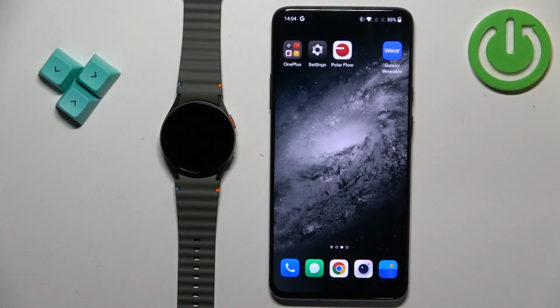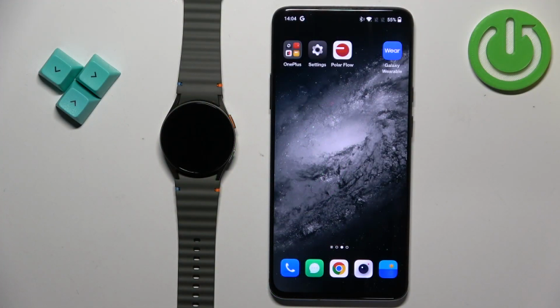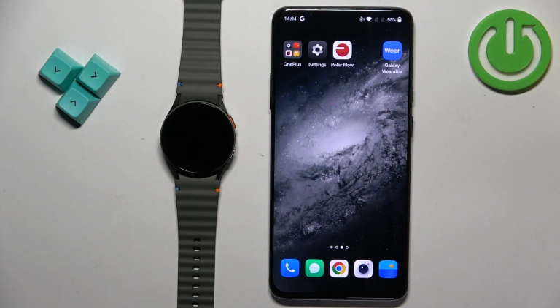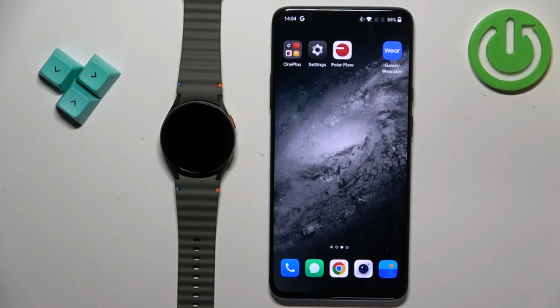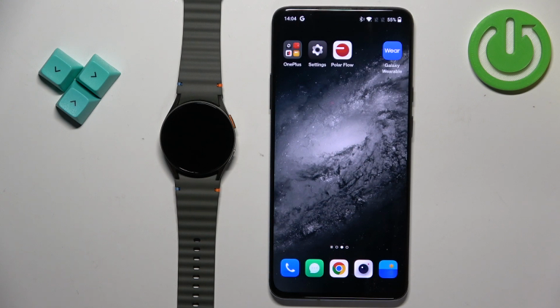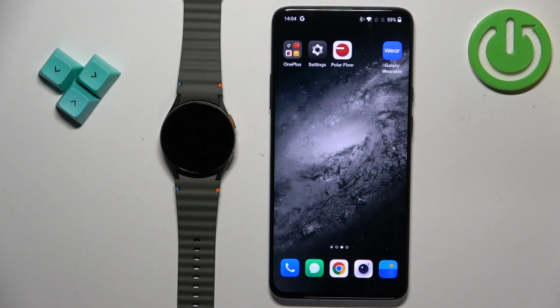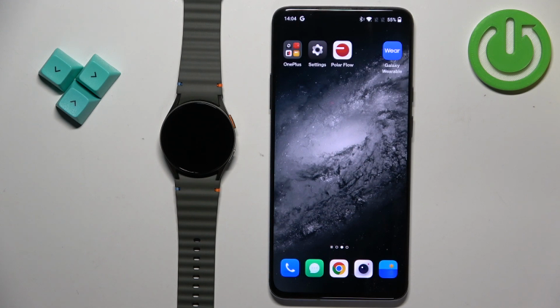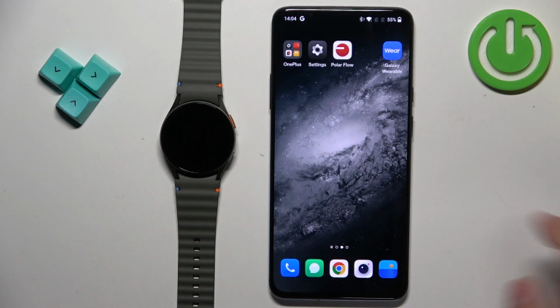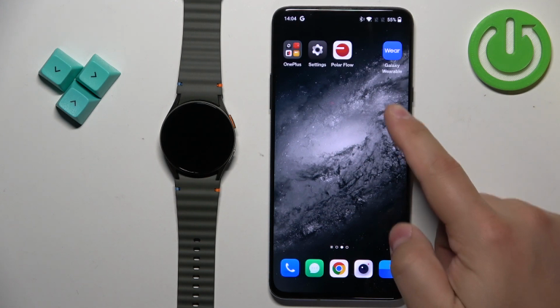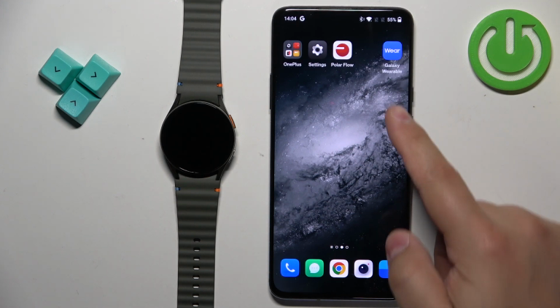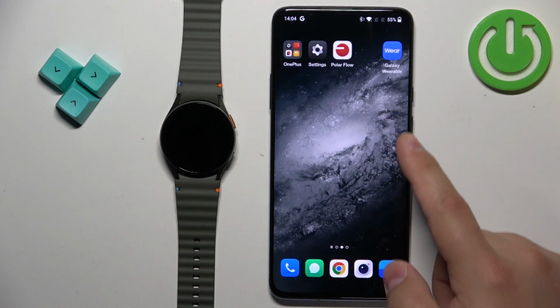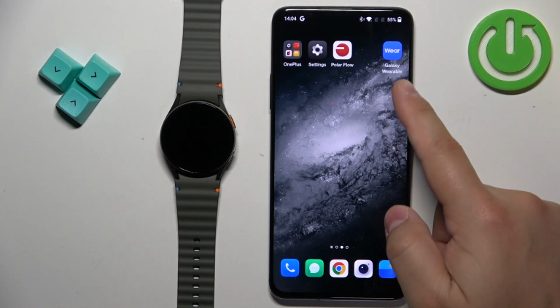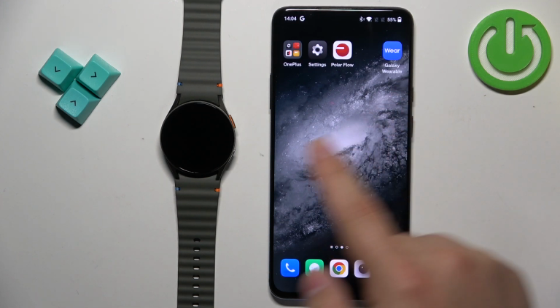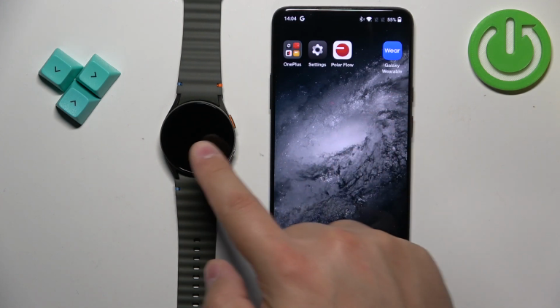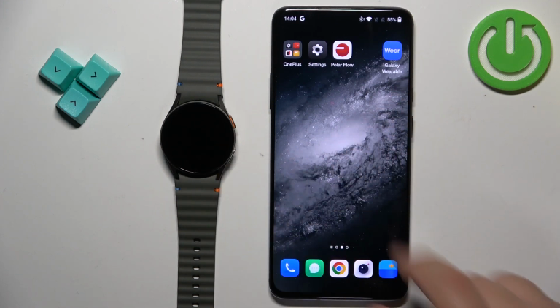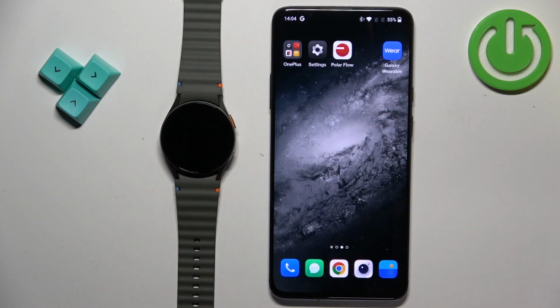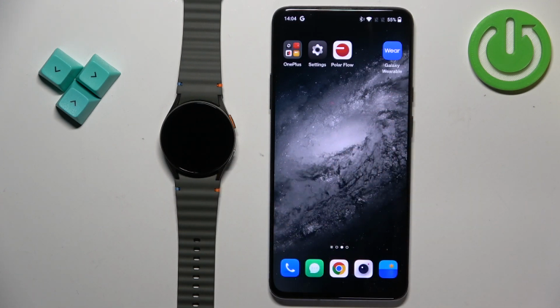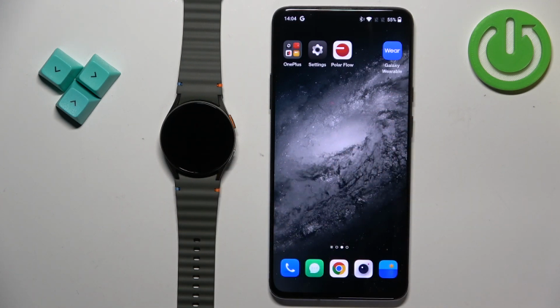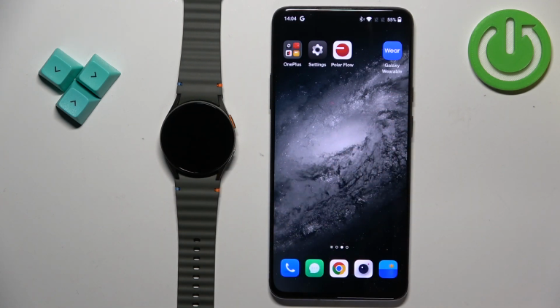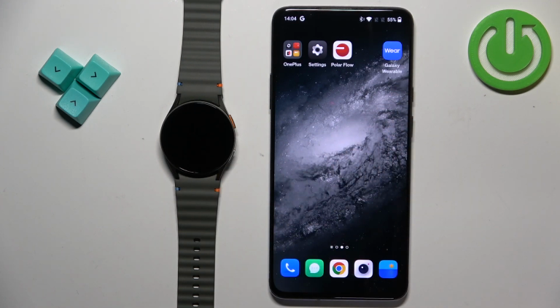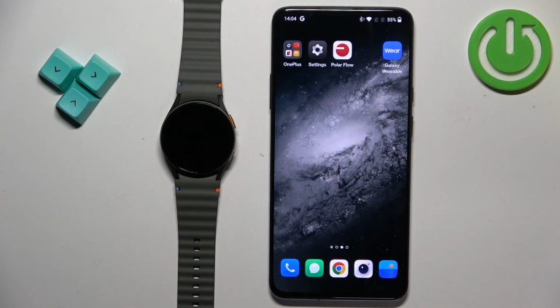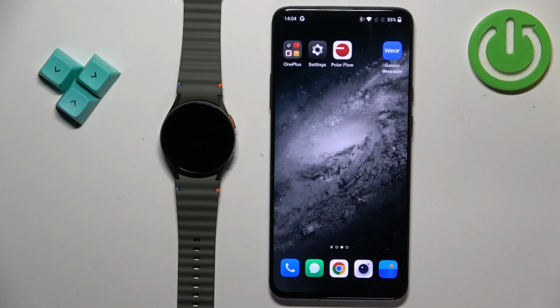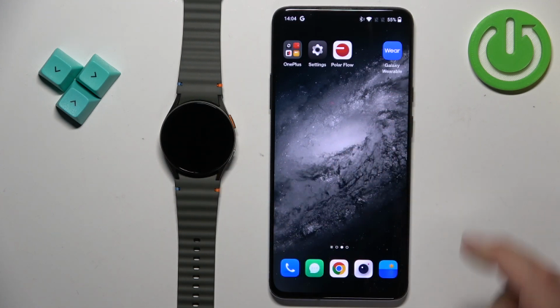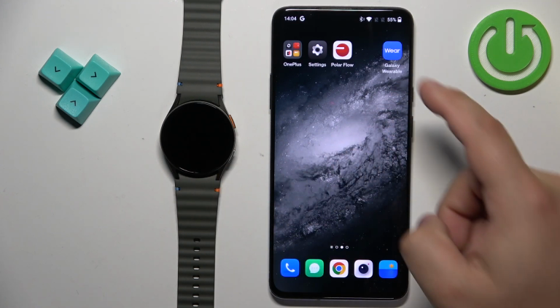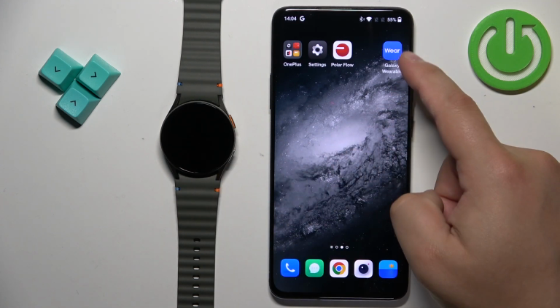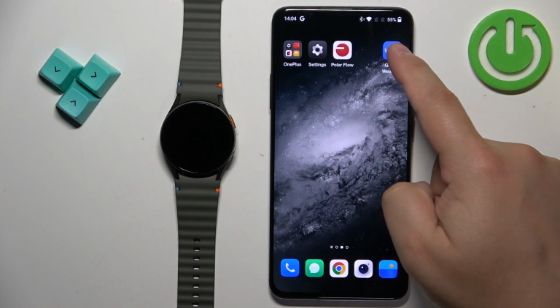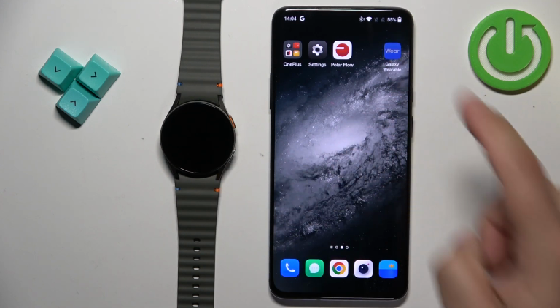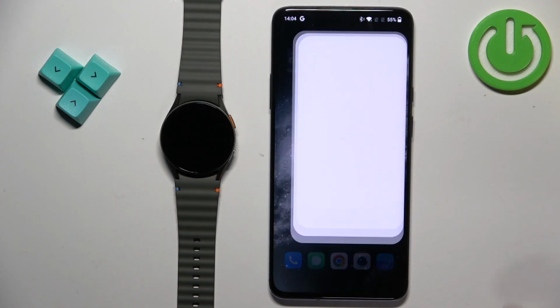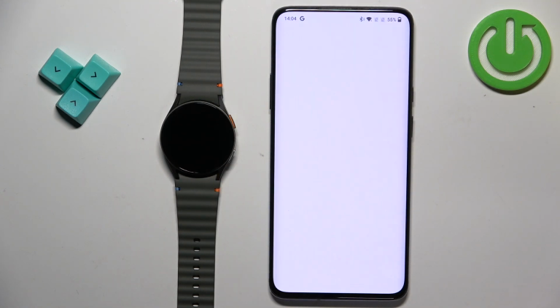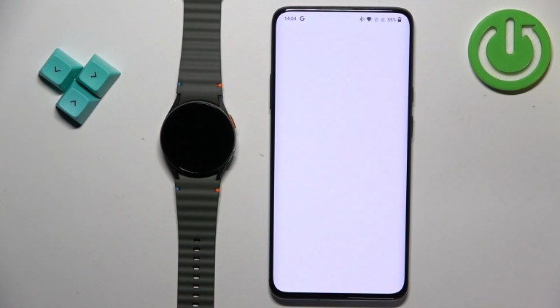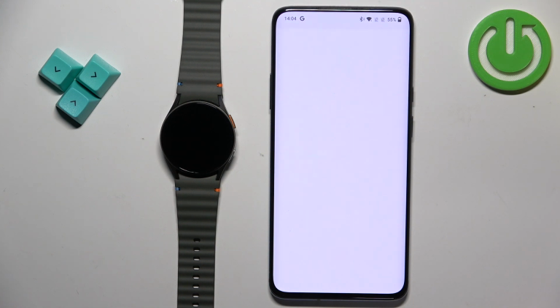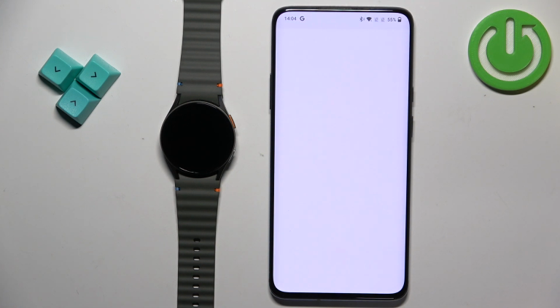First we need to open the Galaxy Wearable application on the phone that is paired with our watch. So let's tap on the icon to open the app.